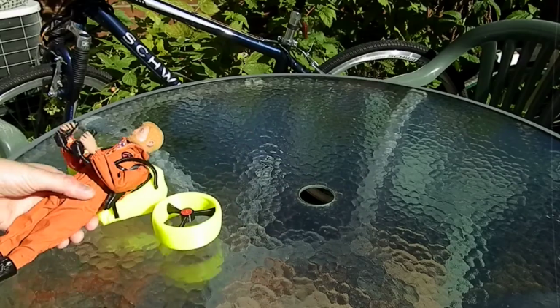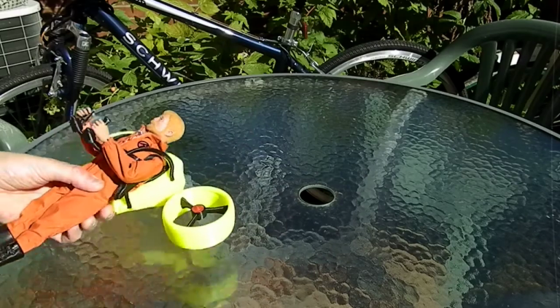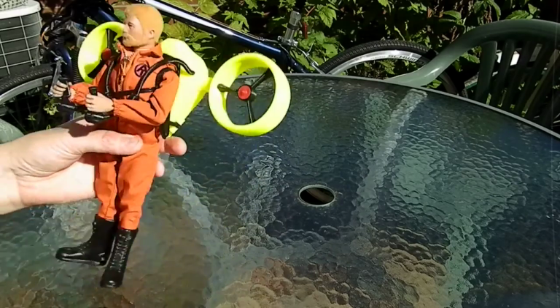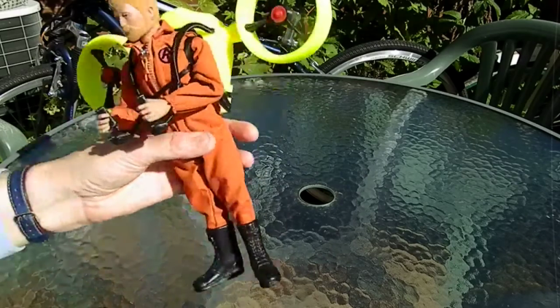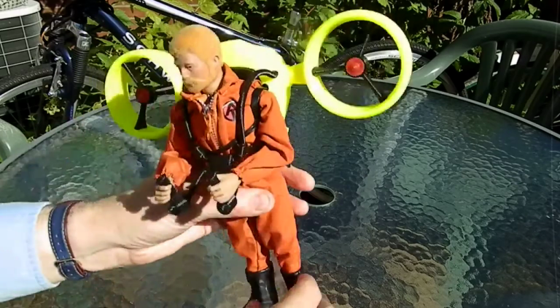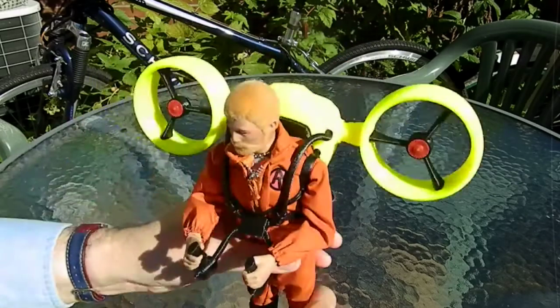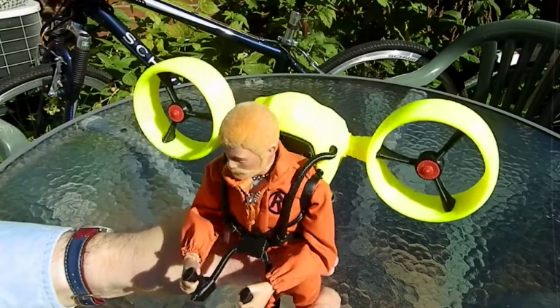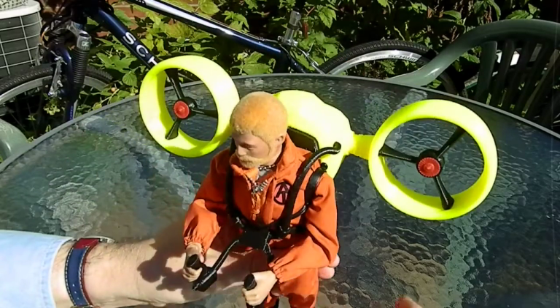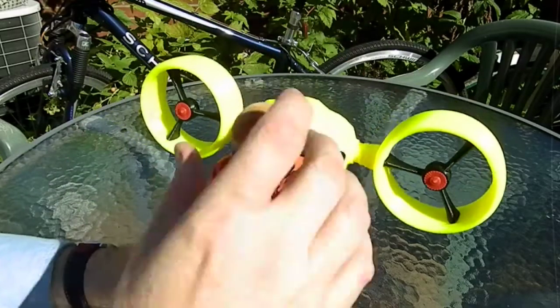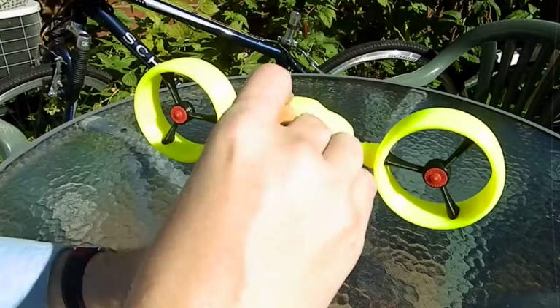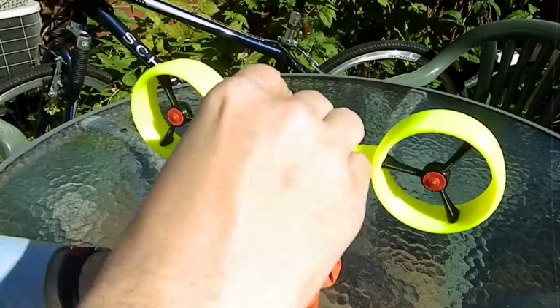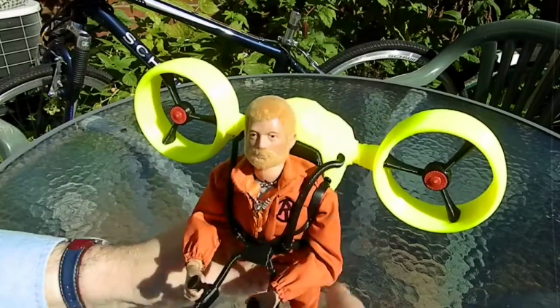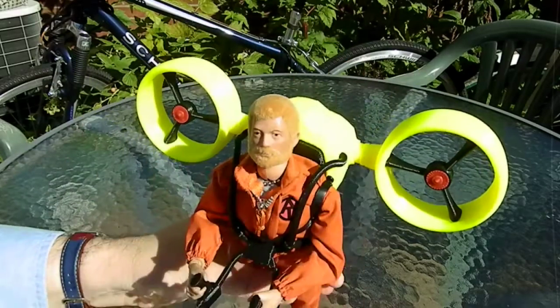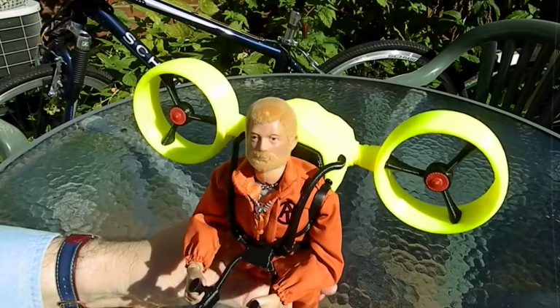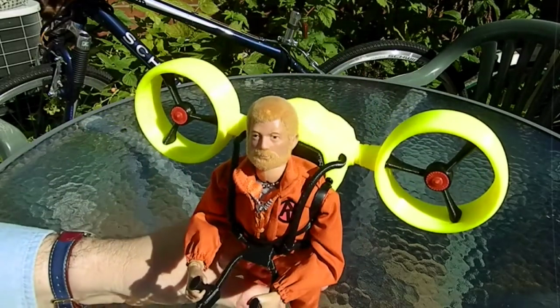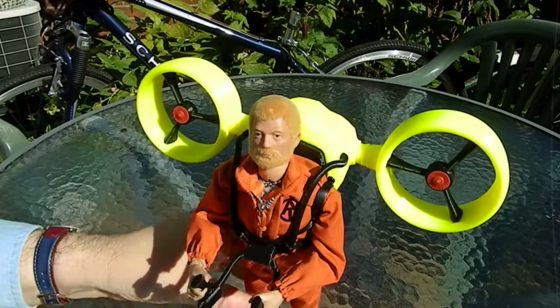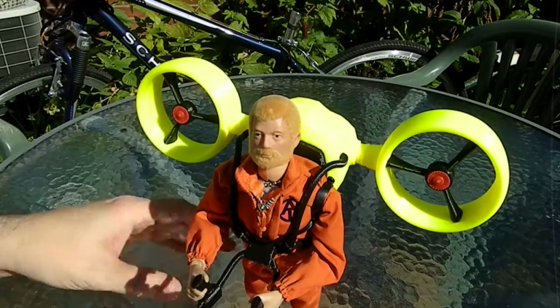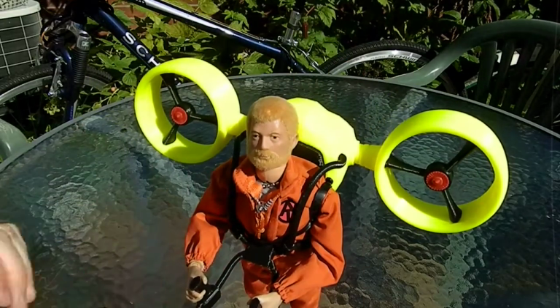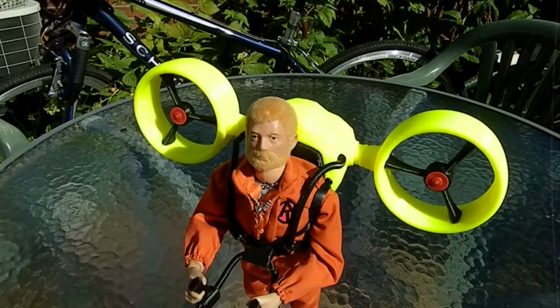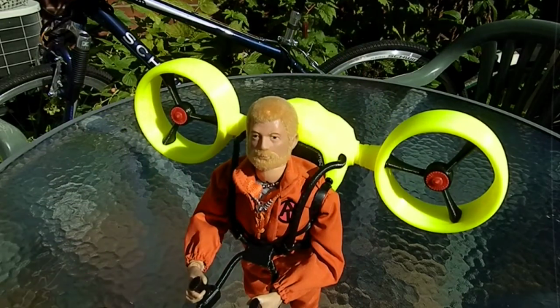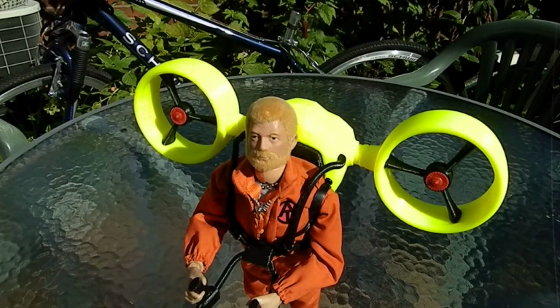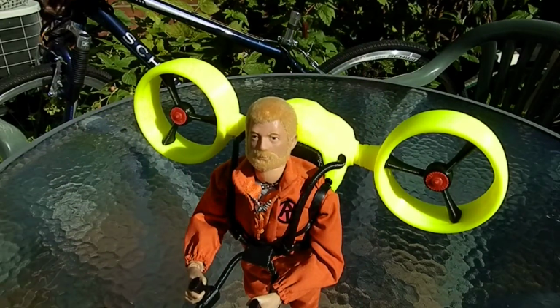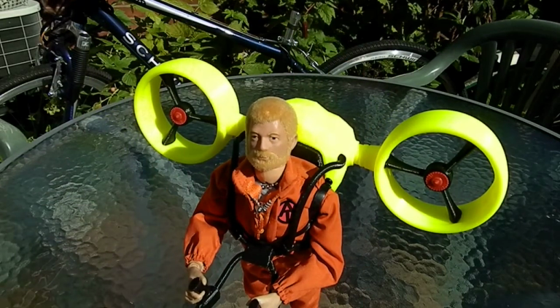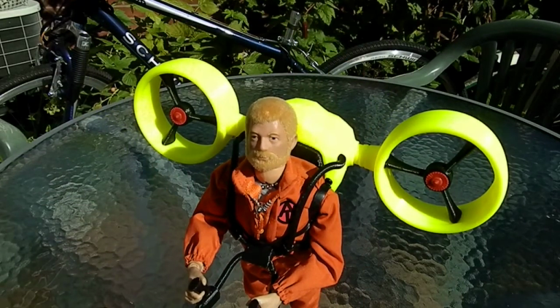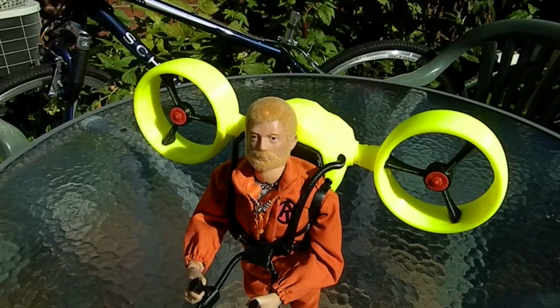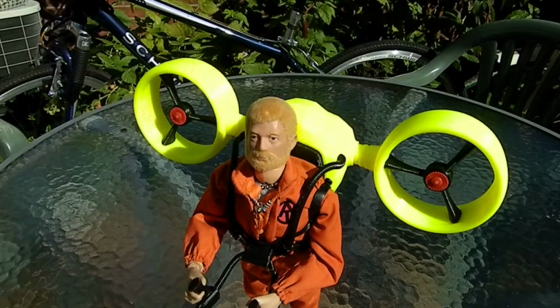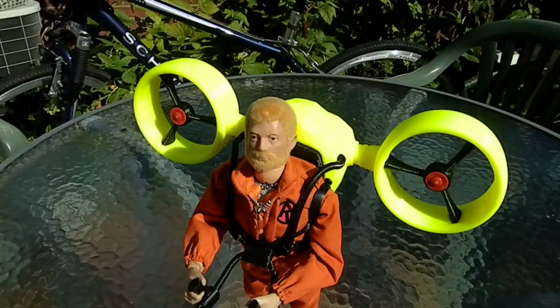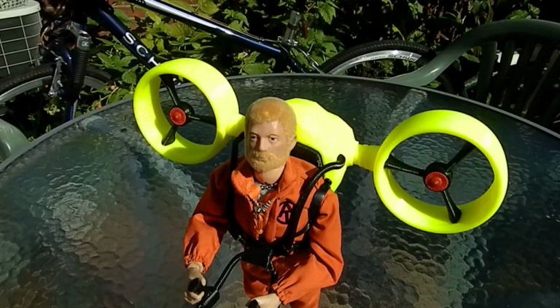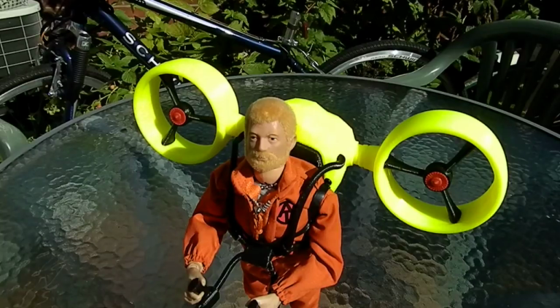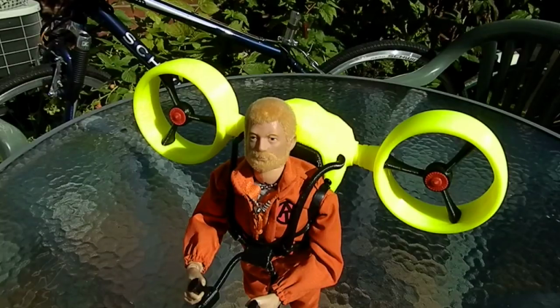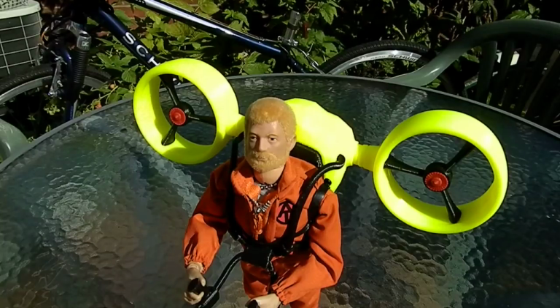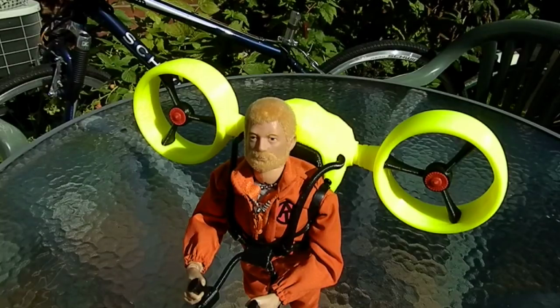And so when this is done, G.I. Joe will have a vehicle to be proud of. Hope you enjoyed this video.